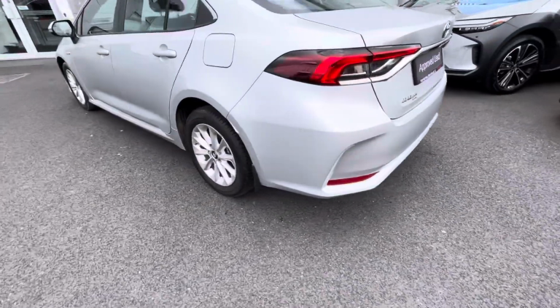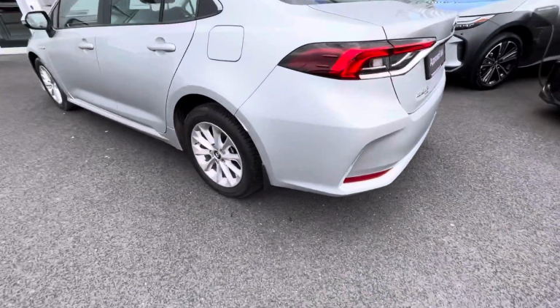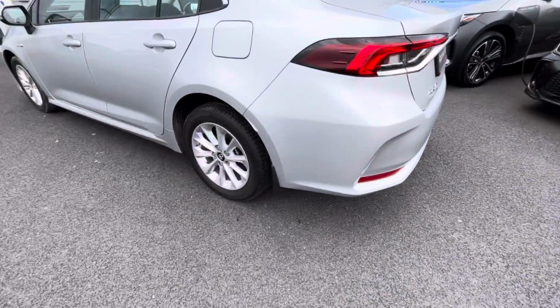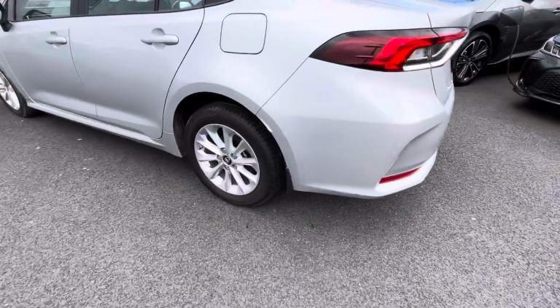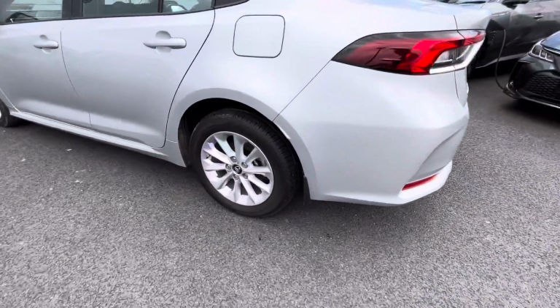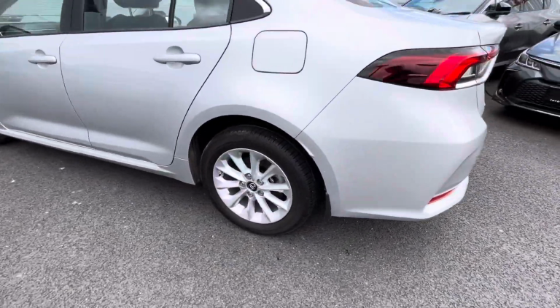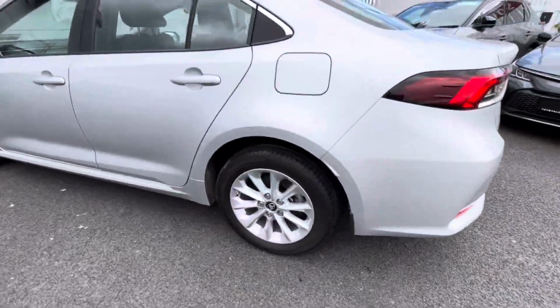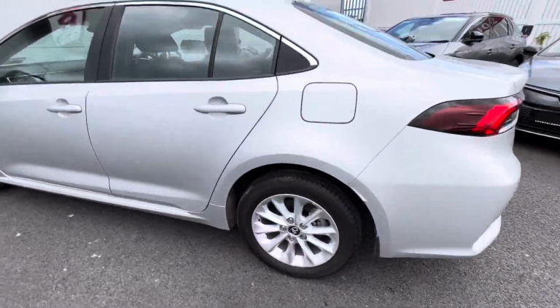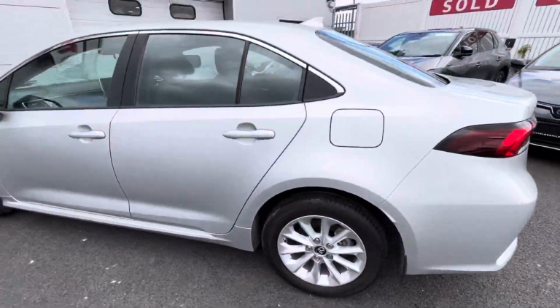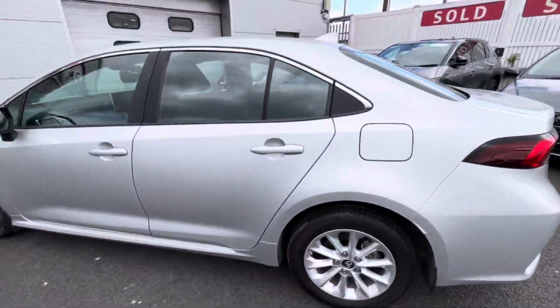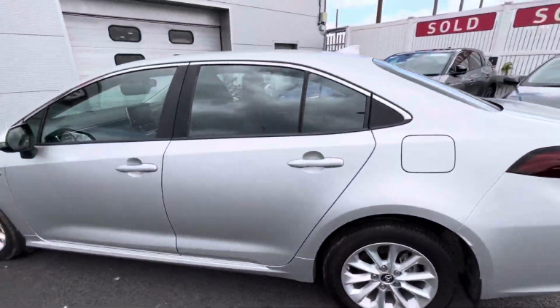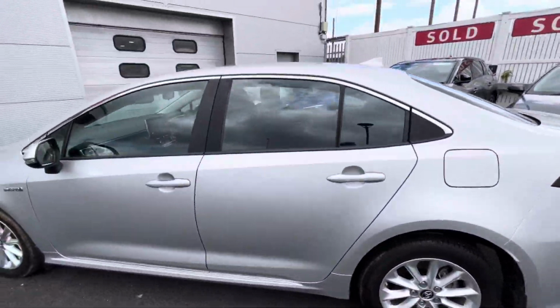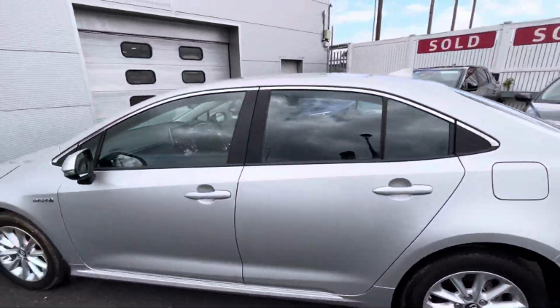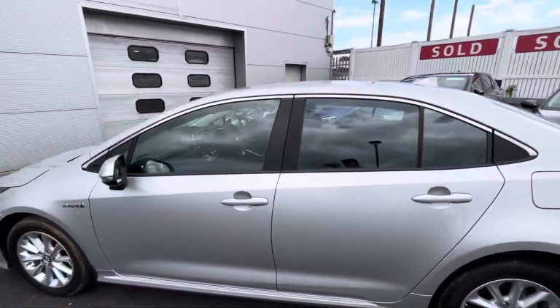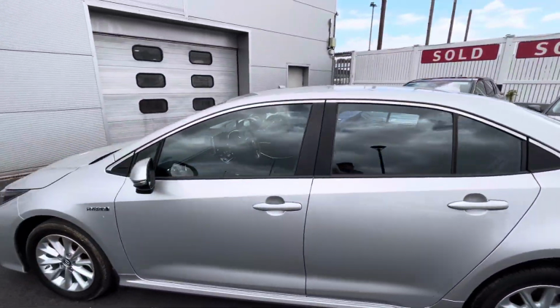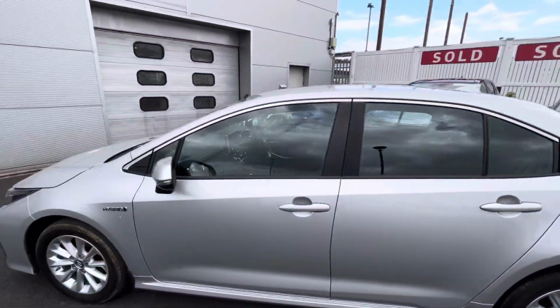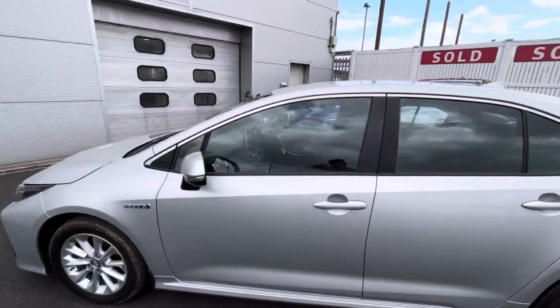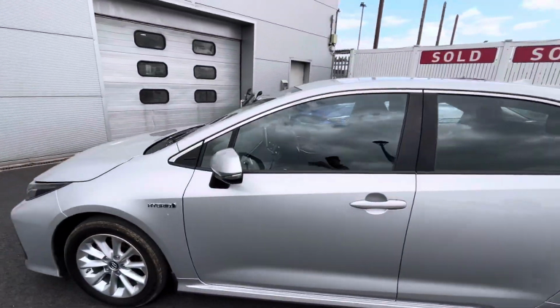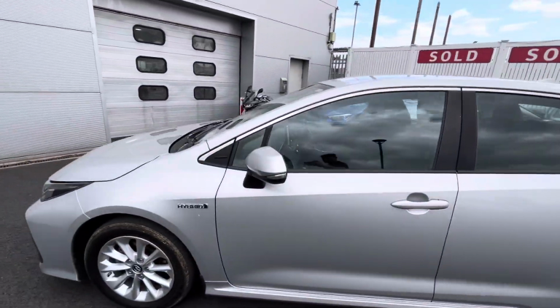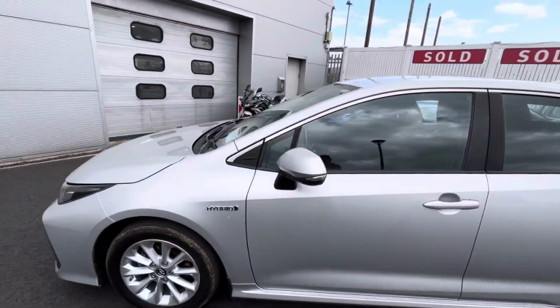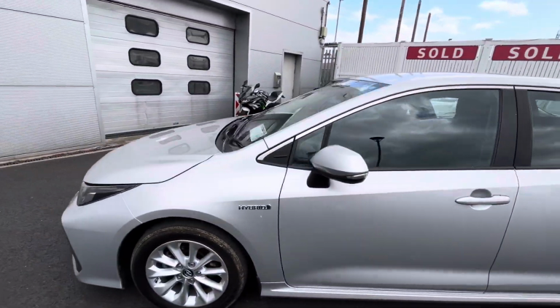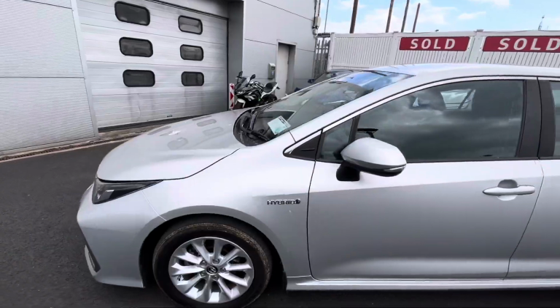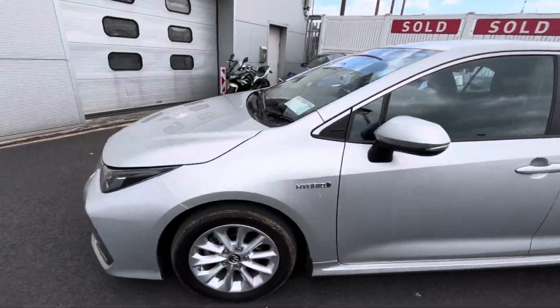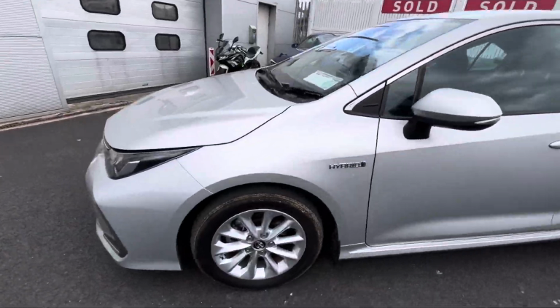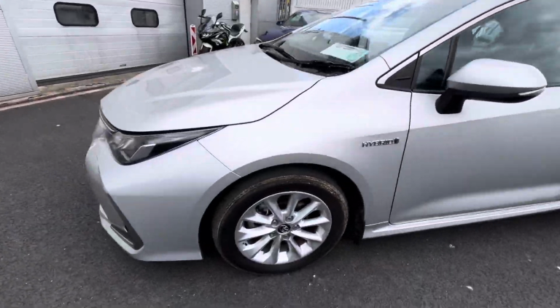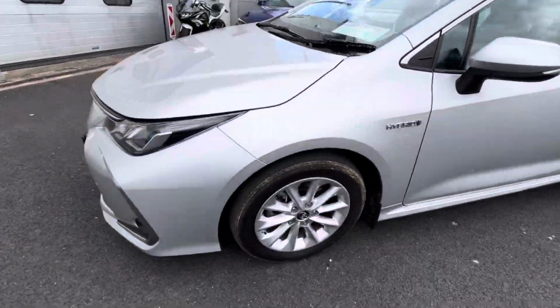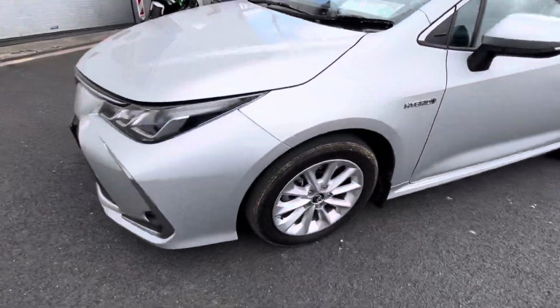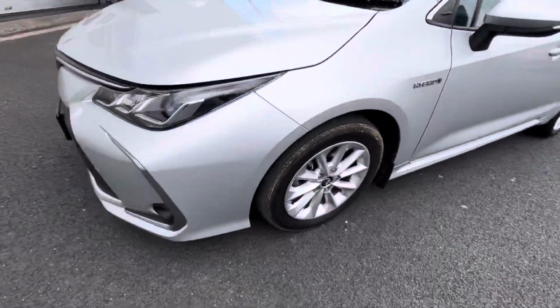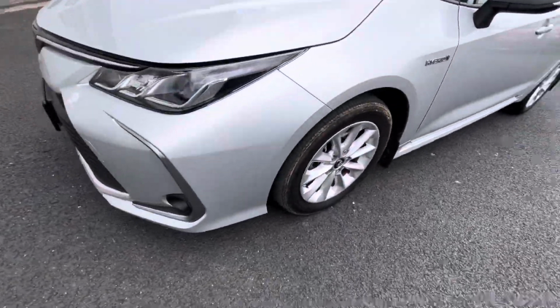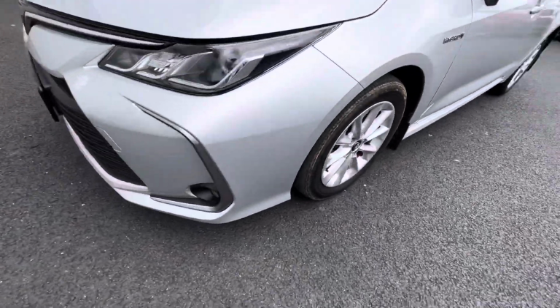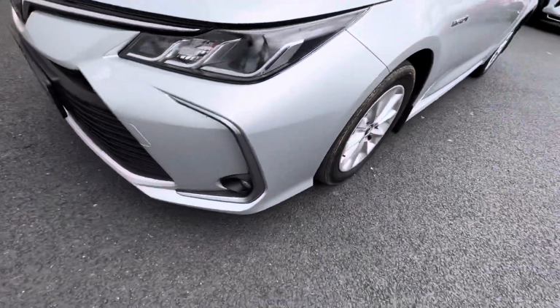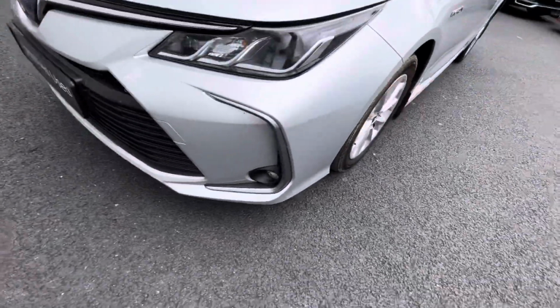On the Luna model you get the alloys. On the front you have your daytime running lights with your front fog lights.